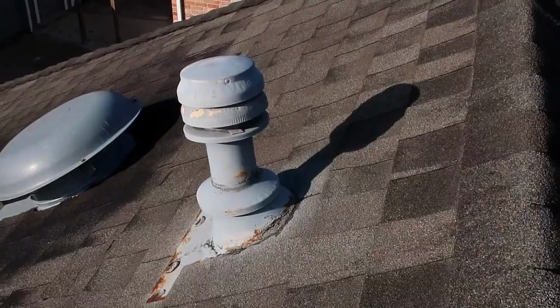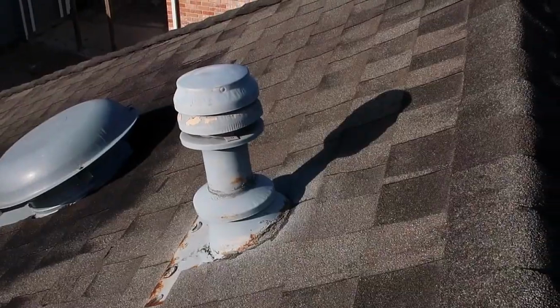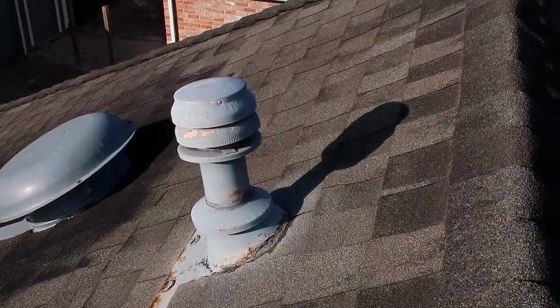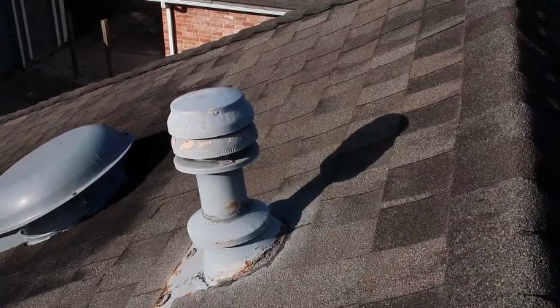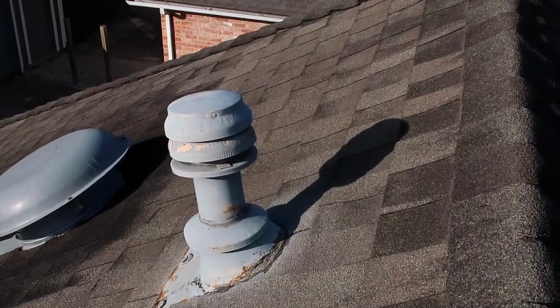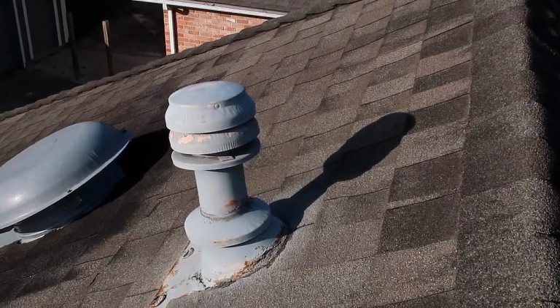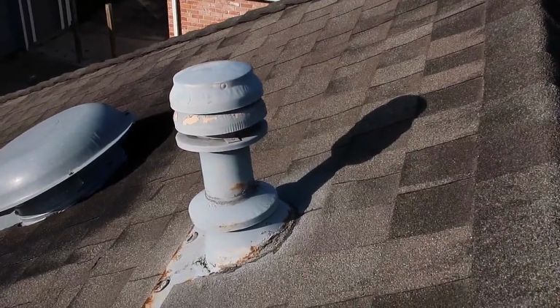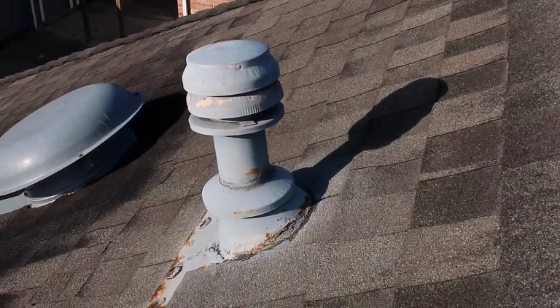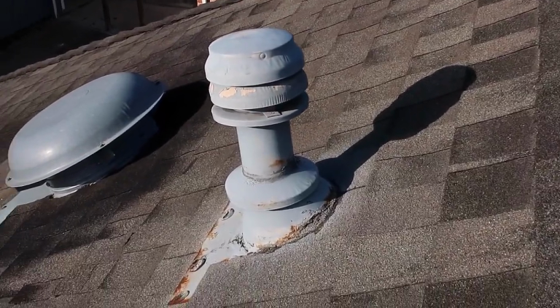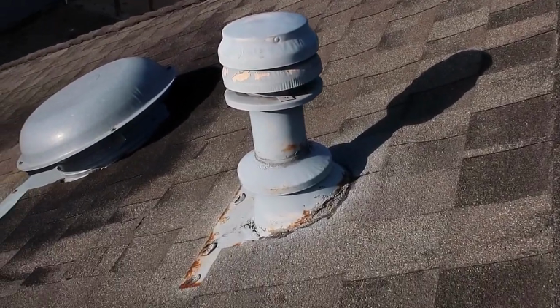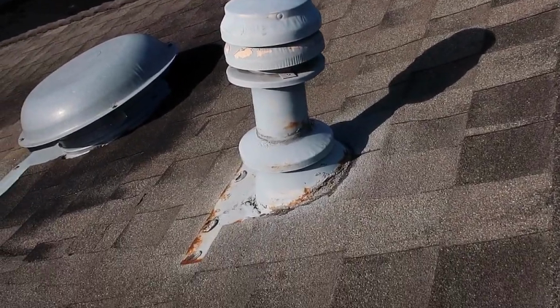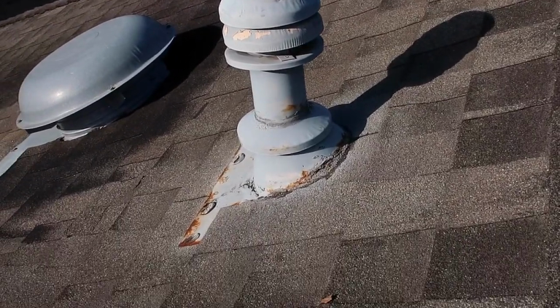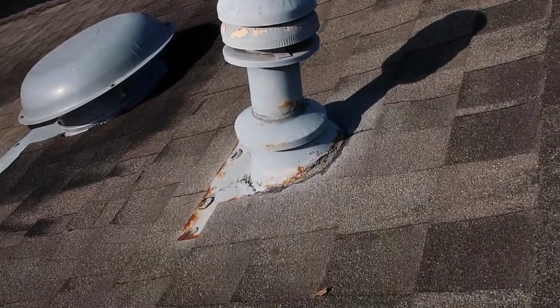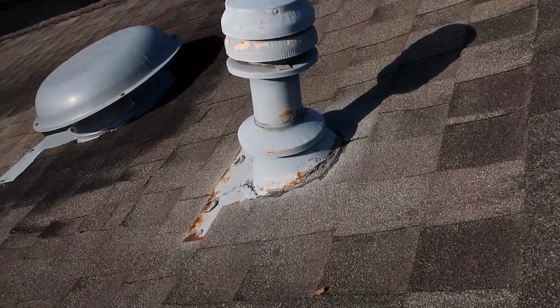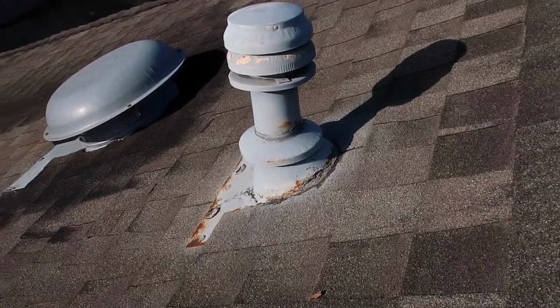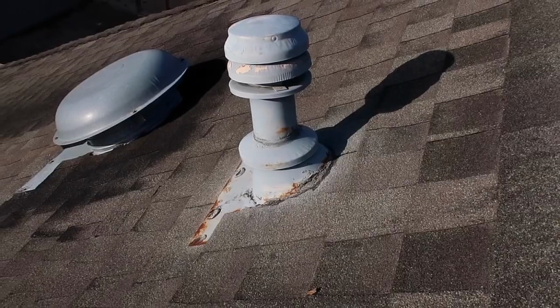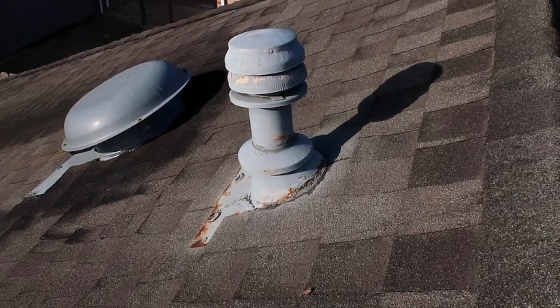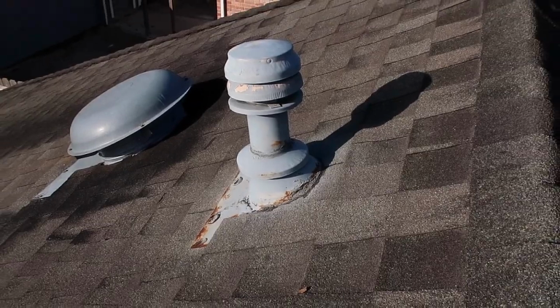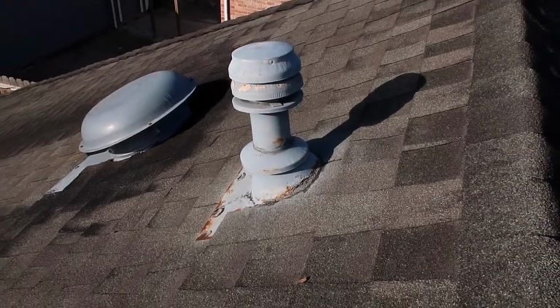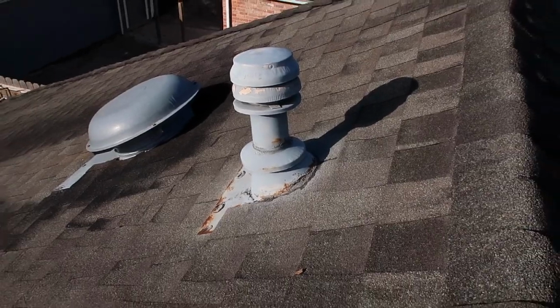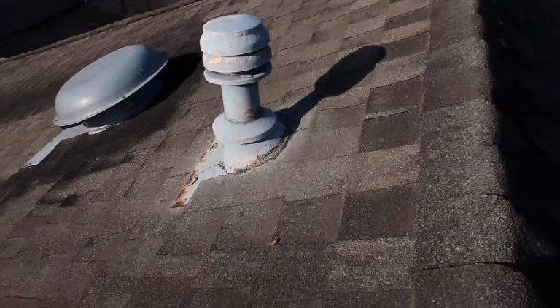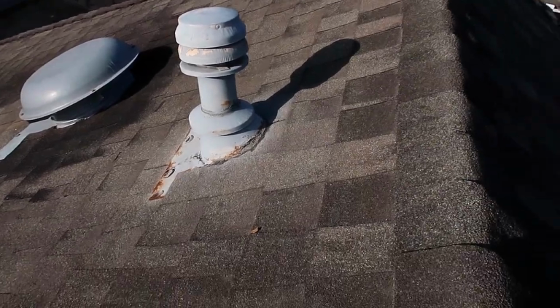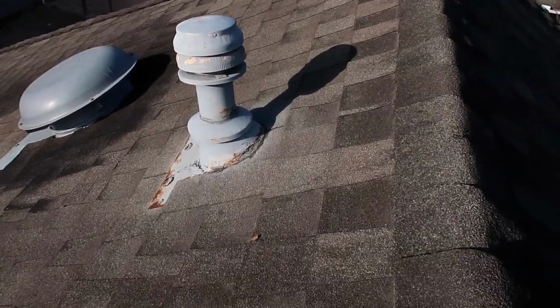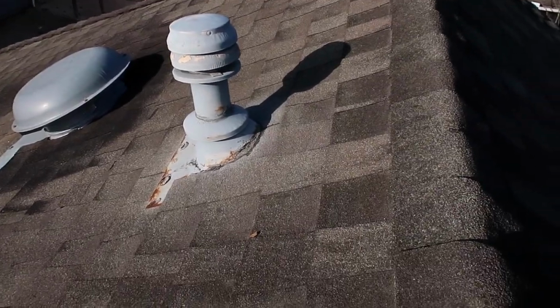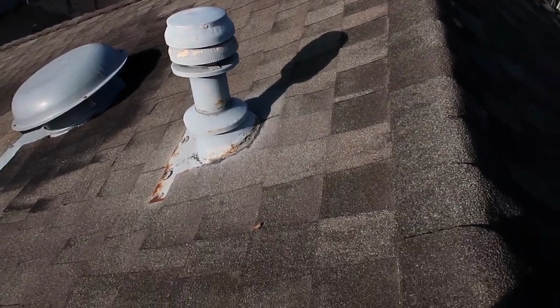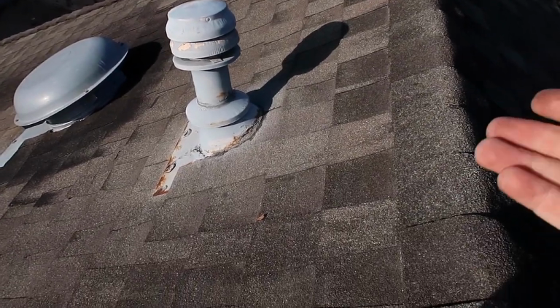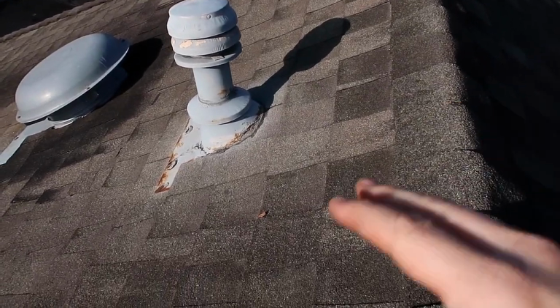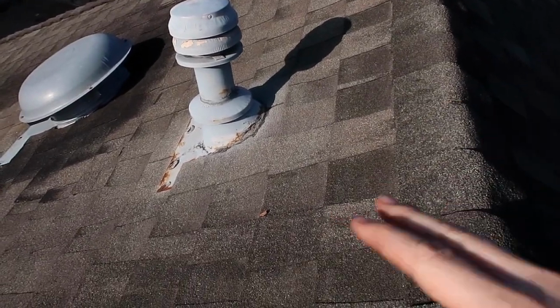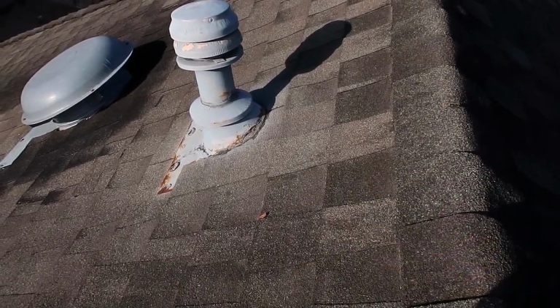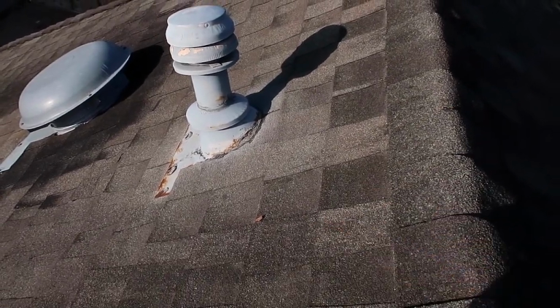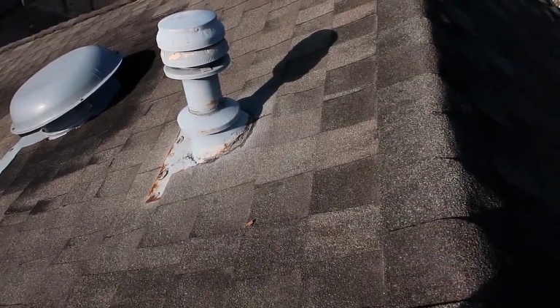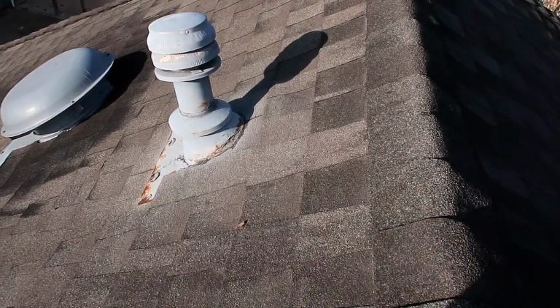Next call-out is these flues. You can see that the flue is a little bit rusted here and the flashing is rusted and deteriorated.